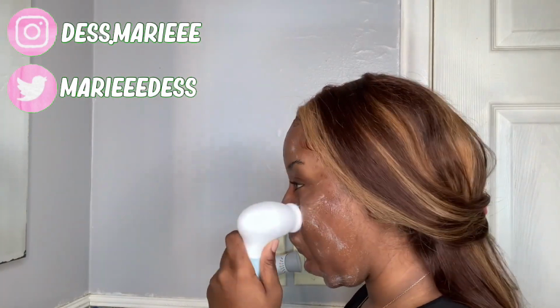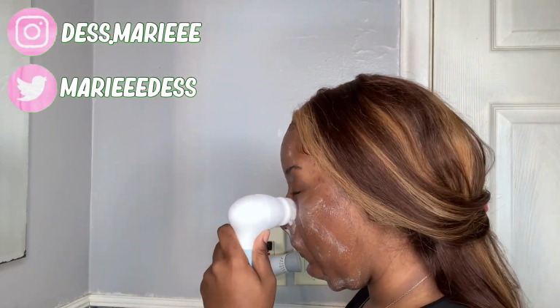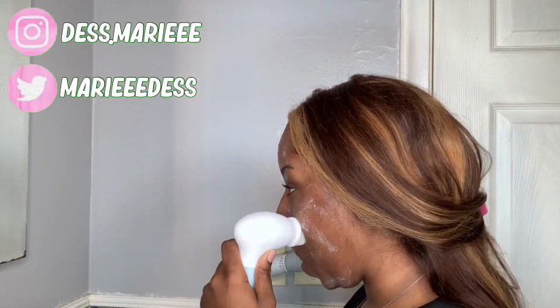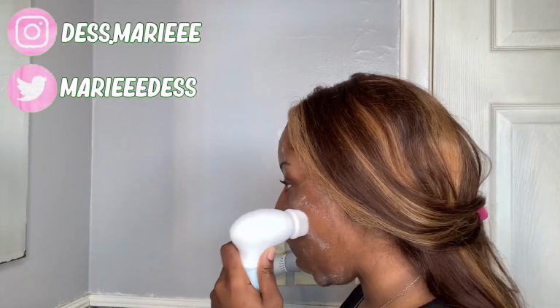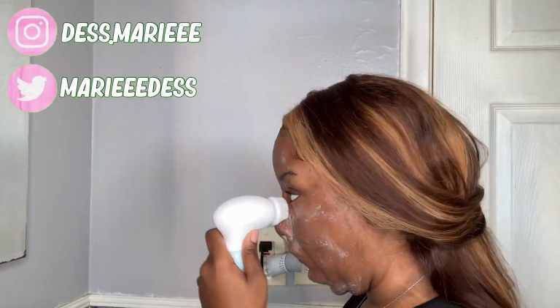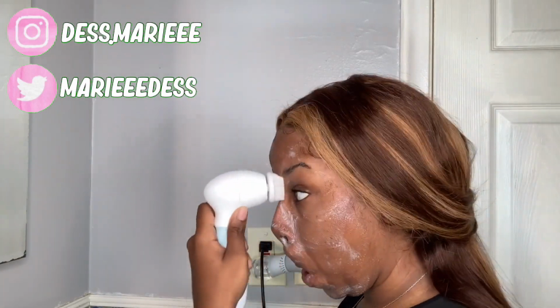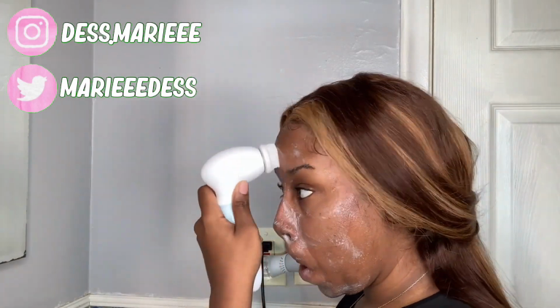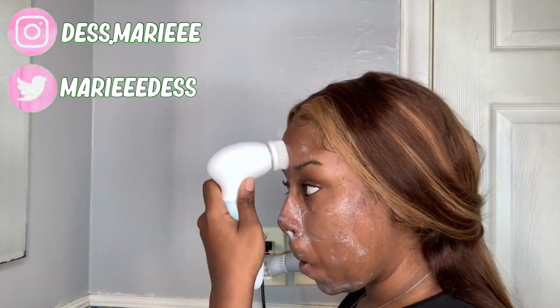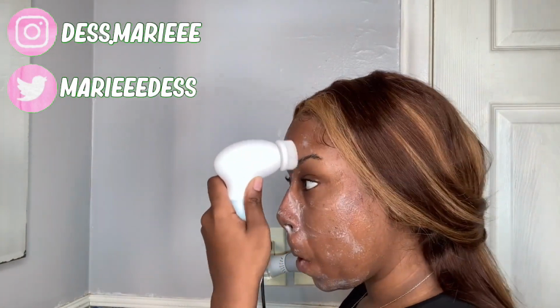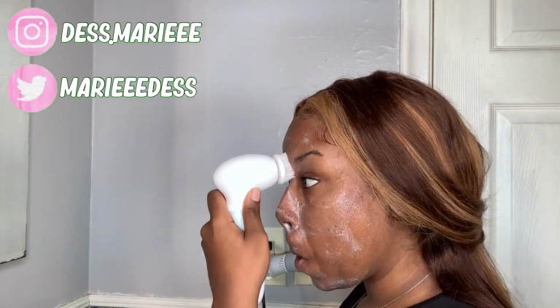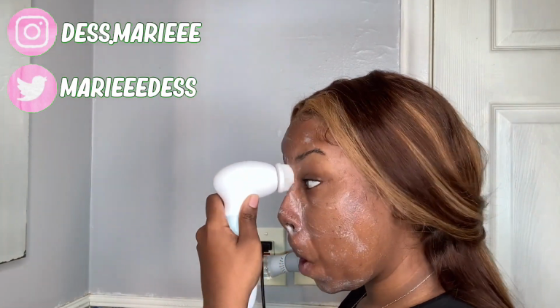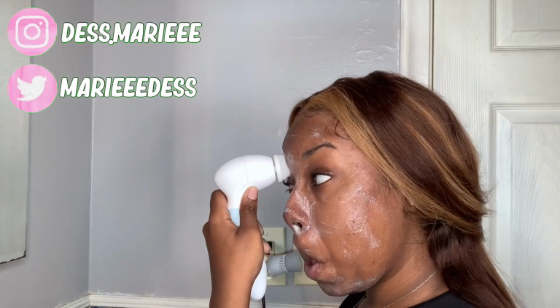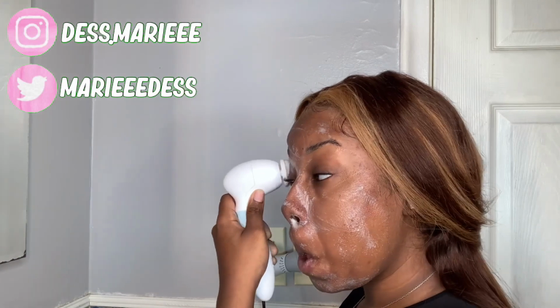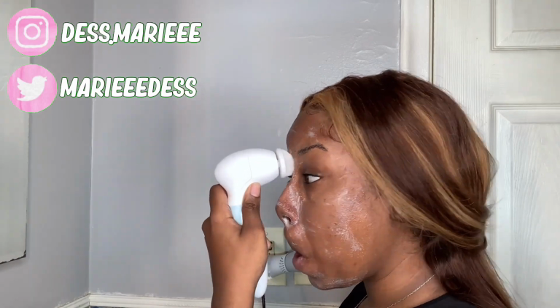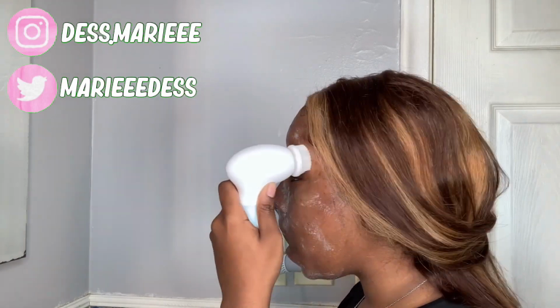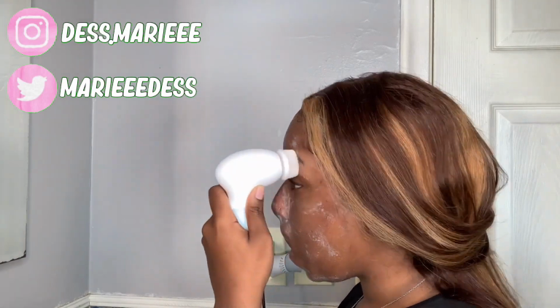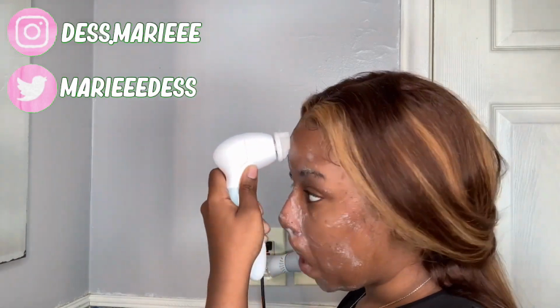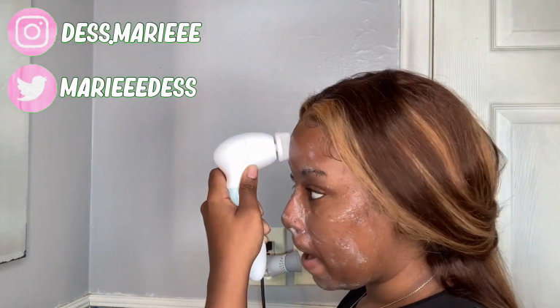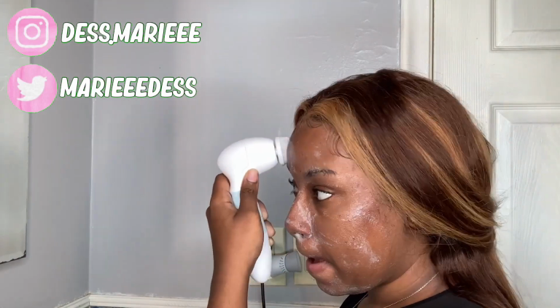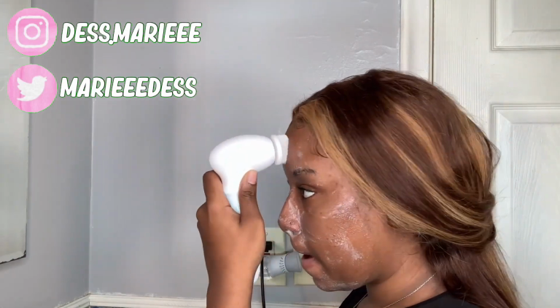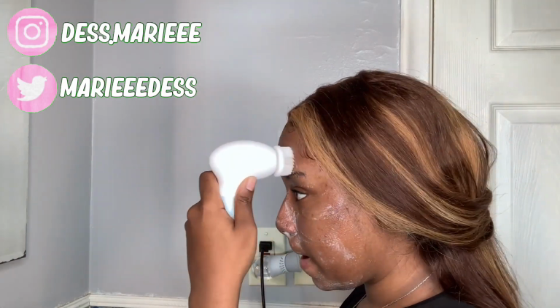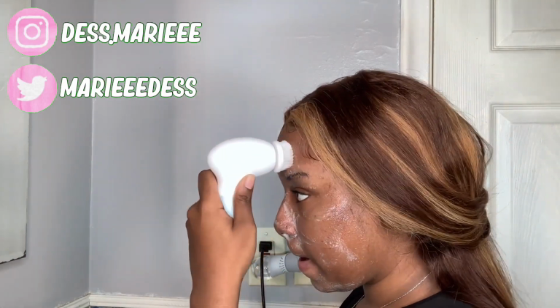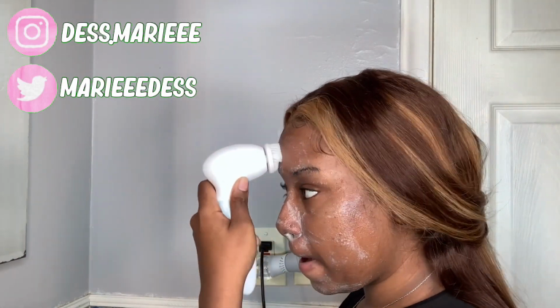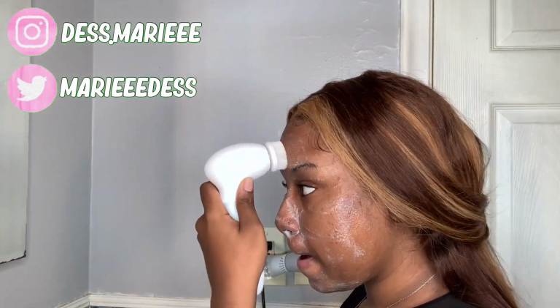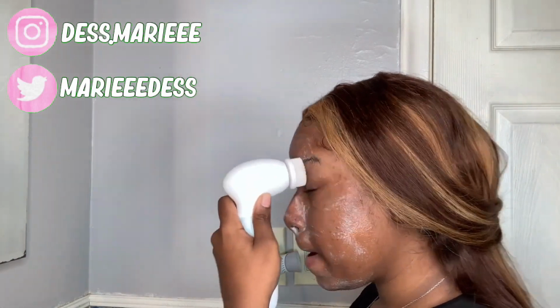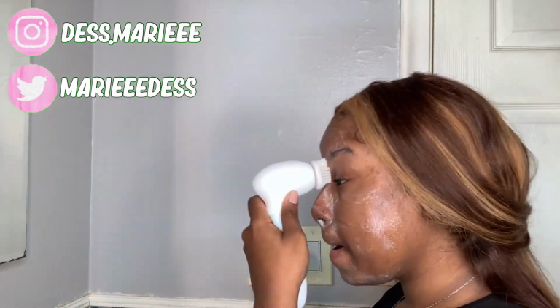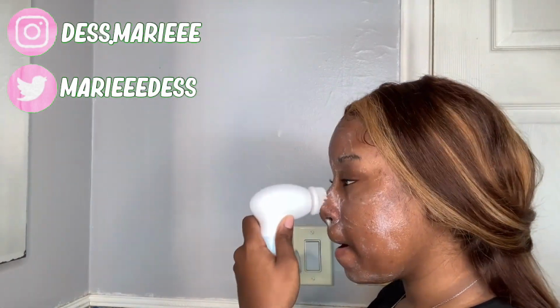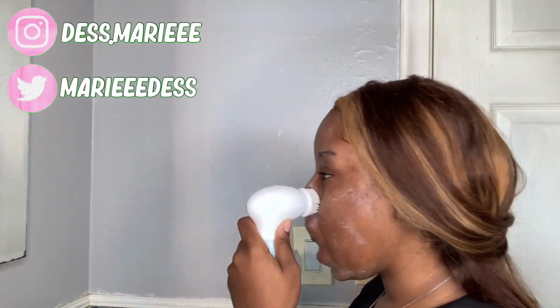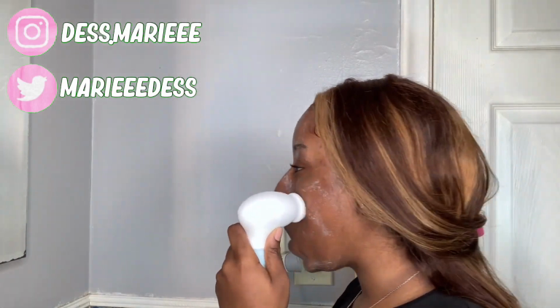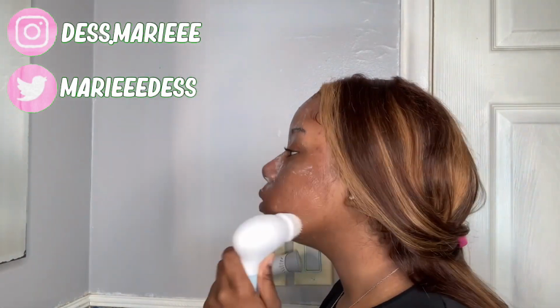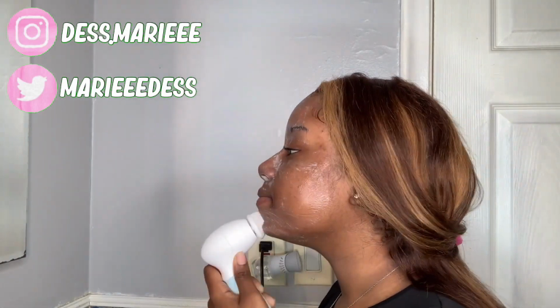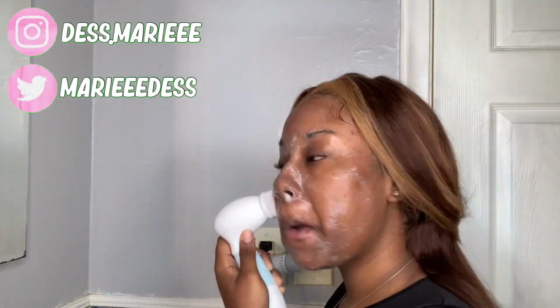Okay, so to exfoliate, I'm going to be using this Oh Cute Beauty blackhead product.